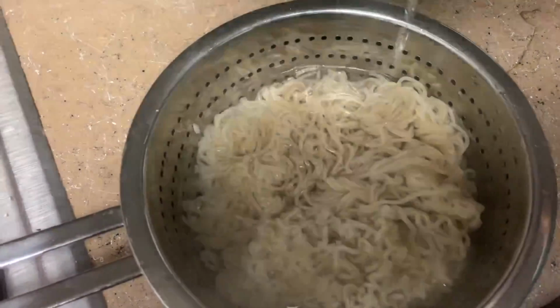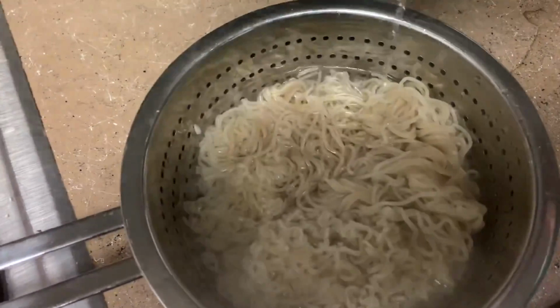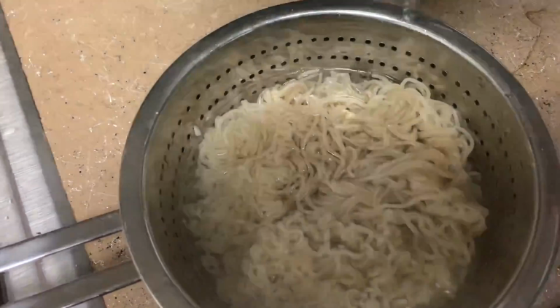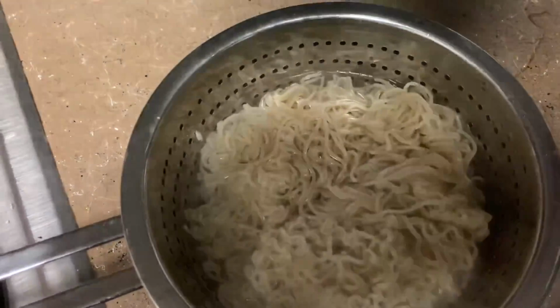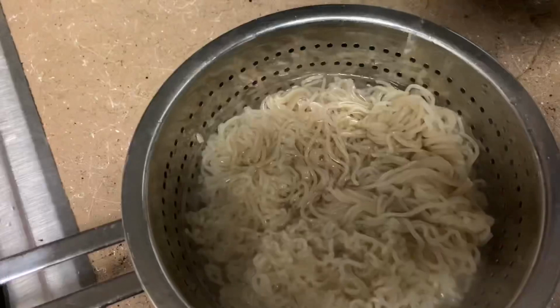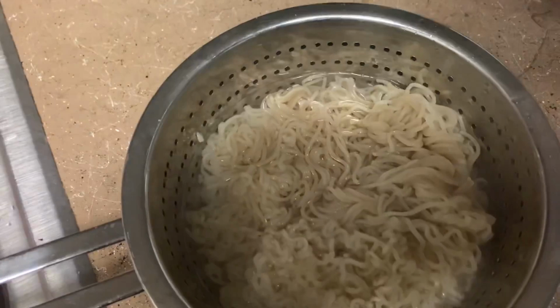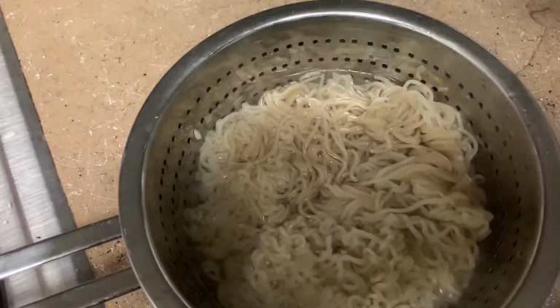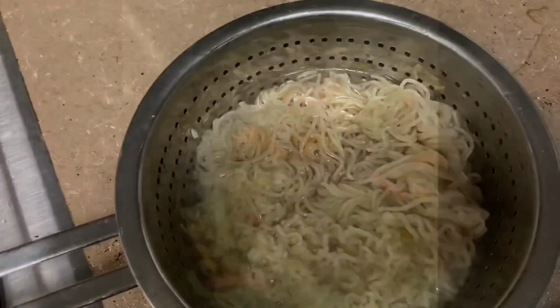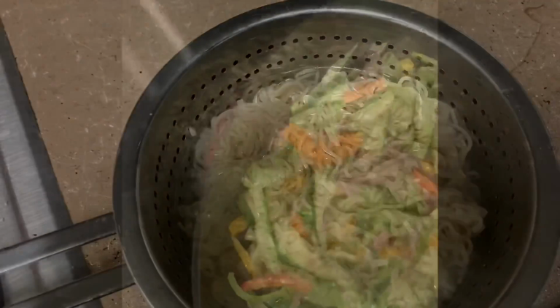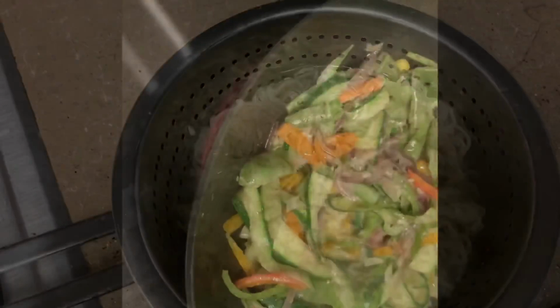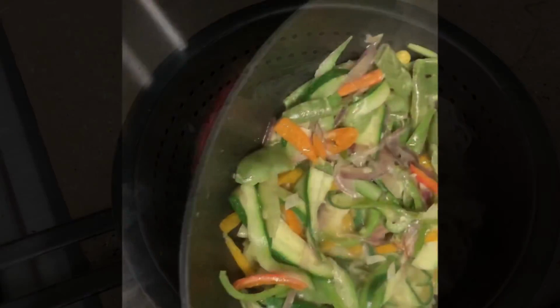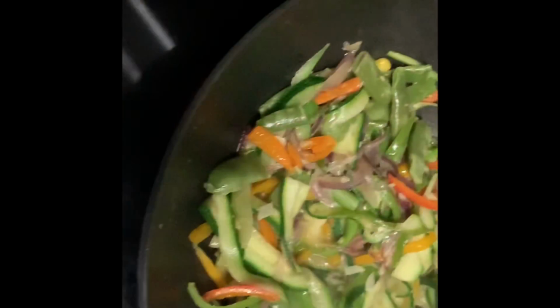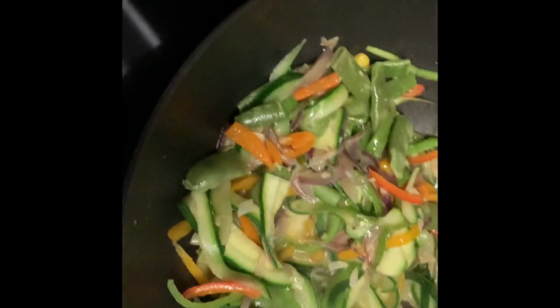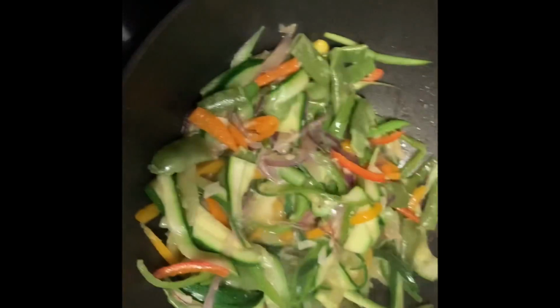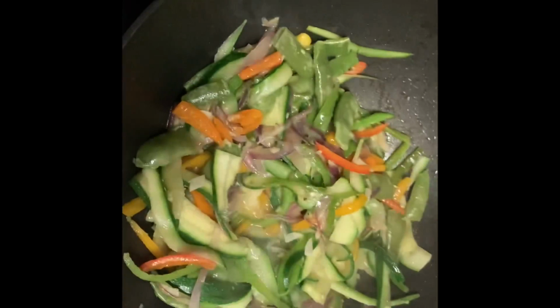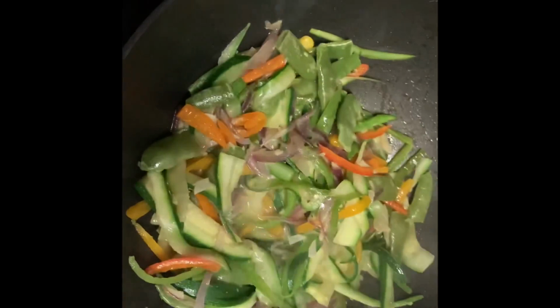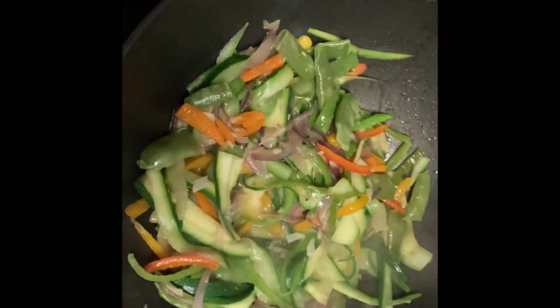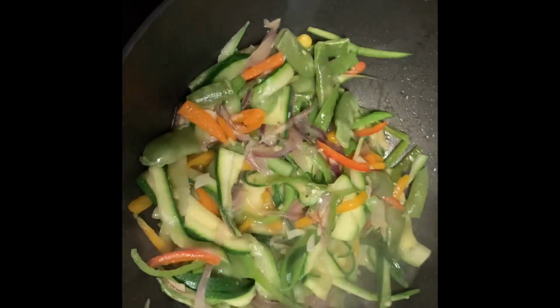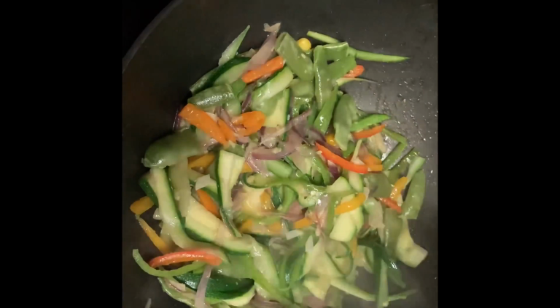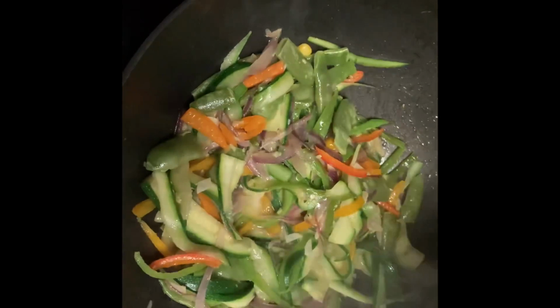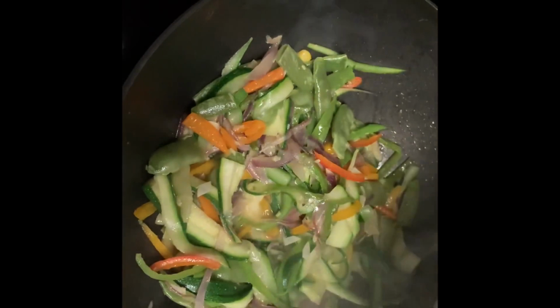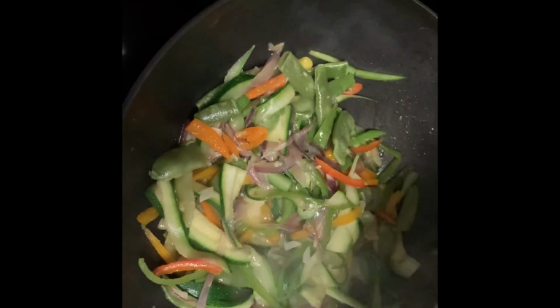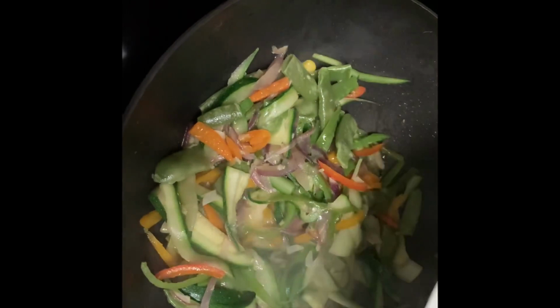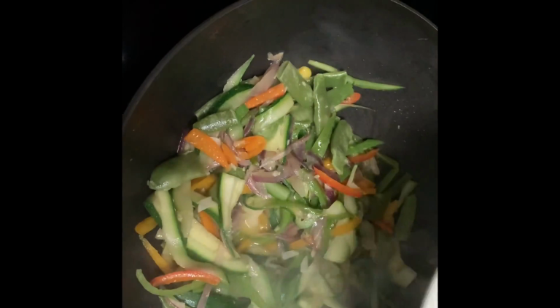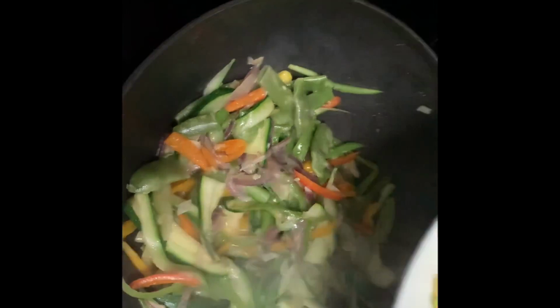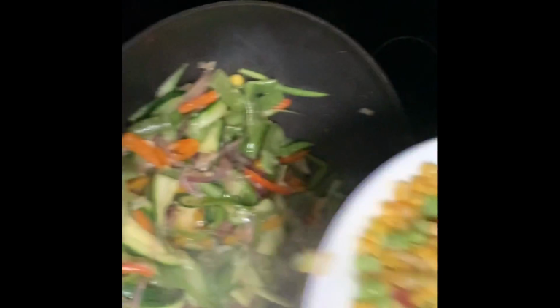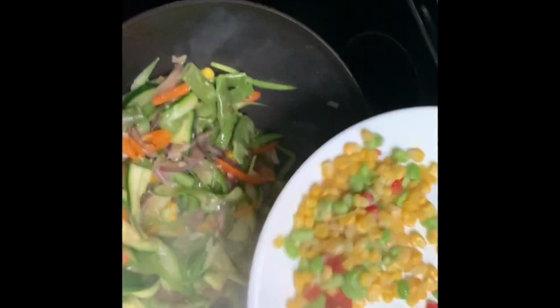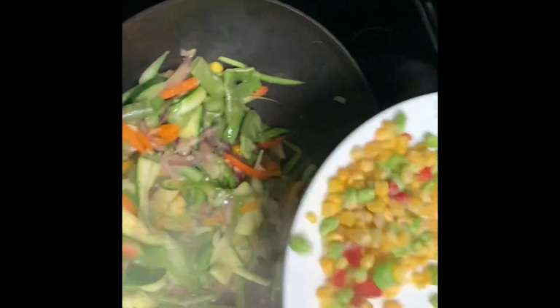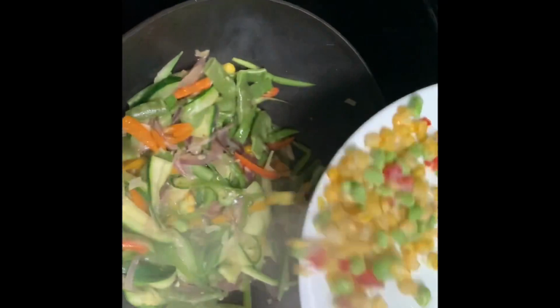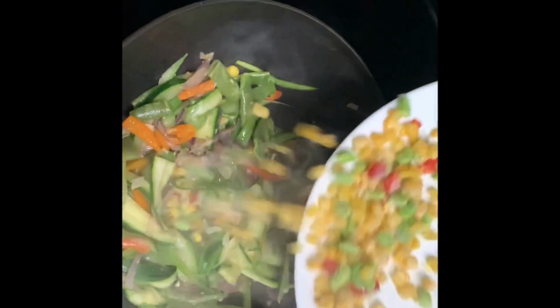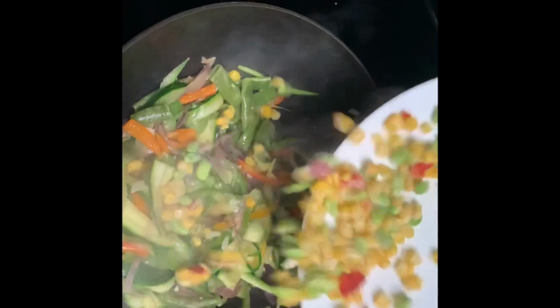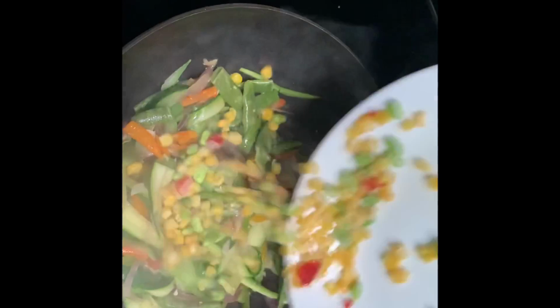Add the eggplant with the mixture and add the eggs at the end. I am going to add the vegetables and beans.